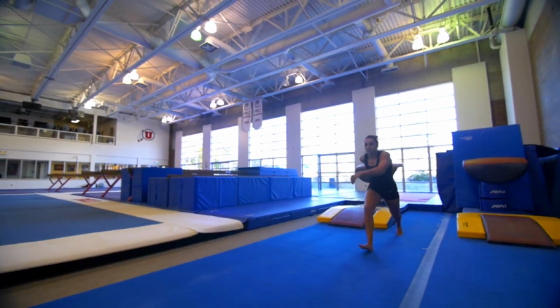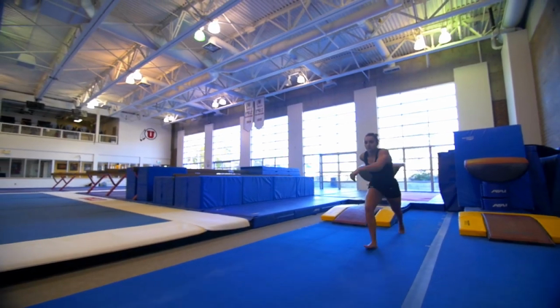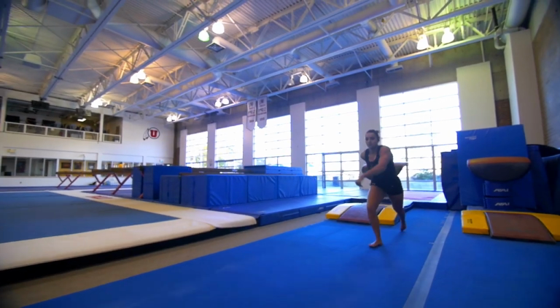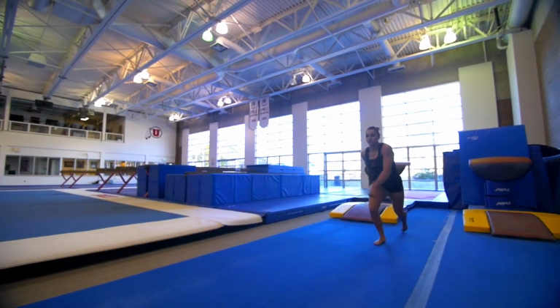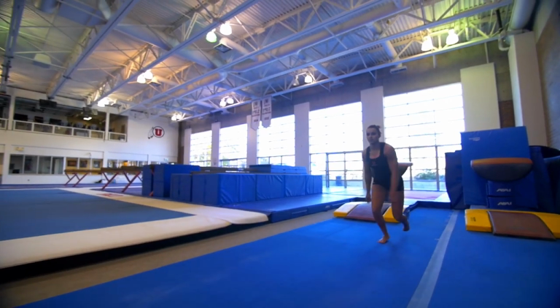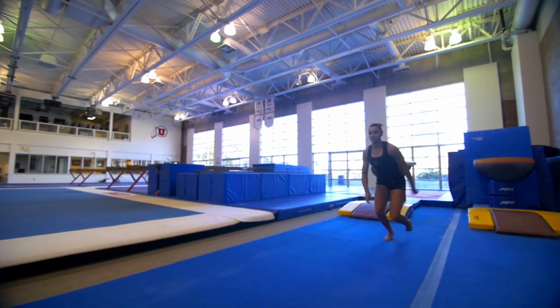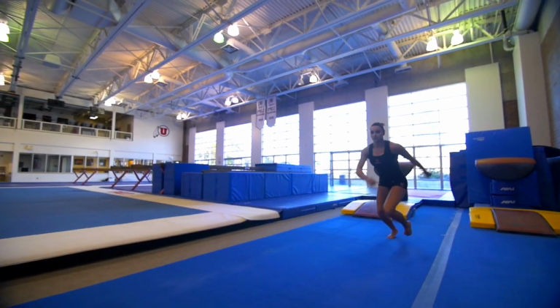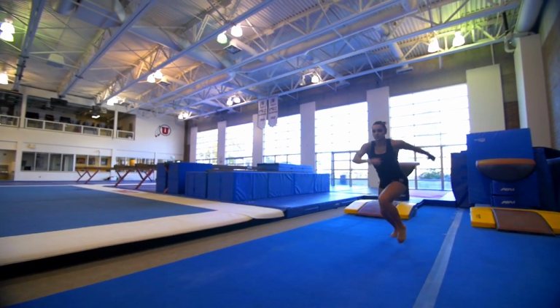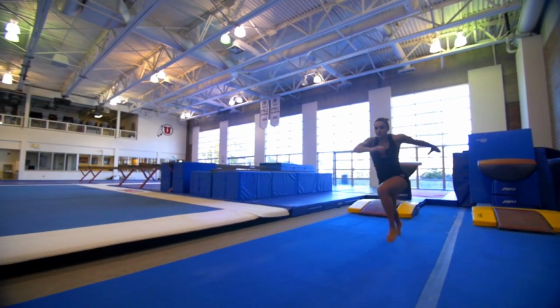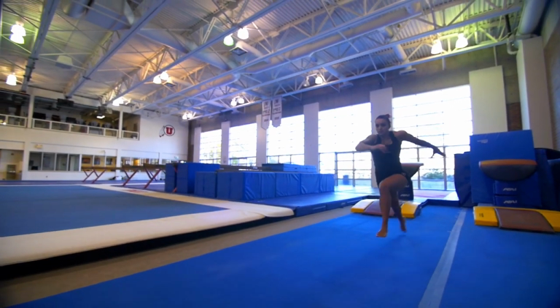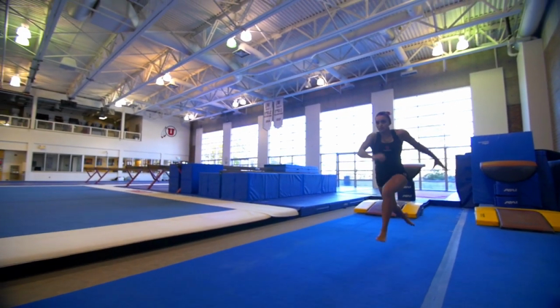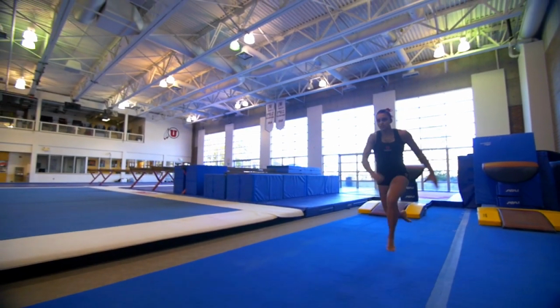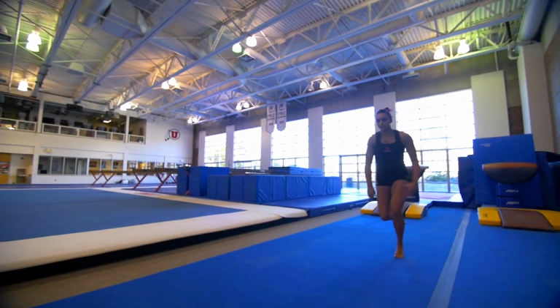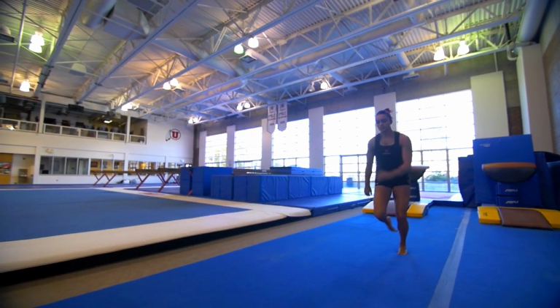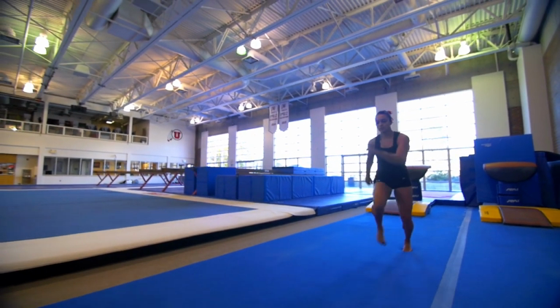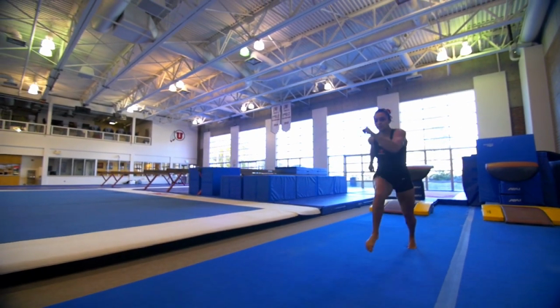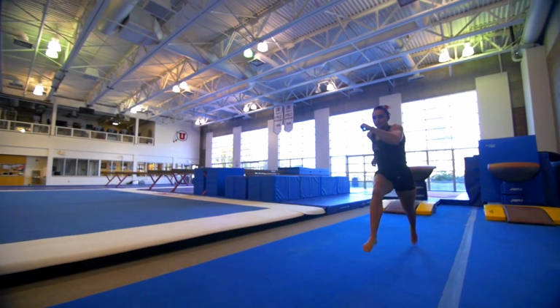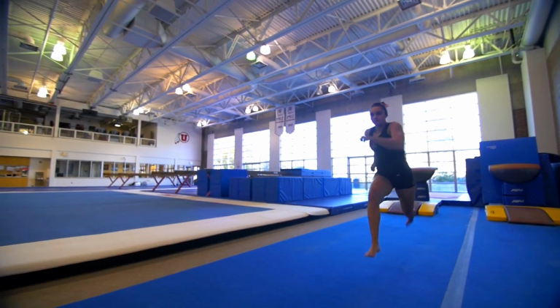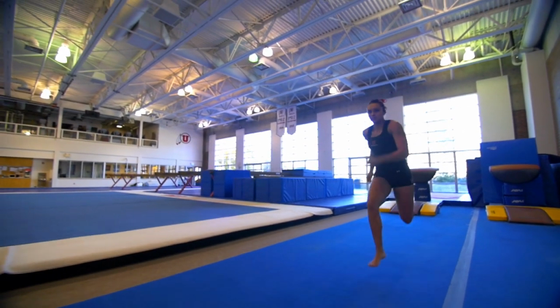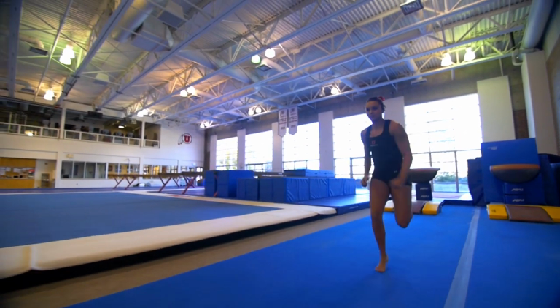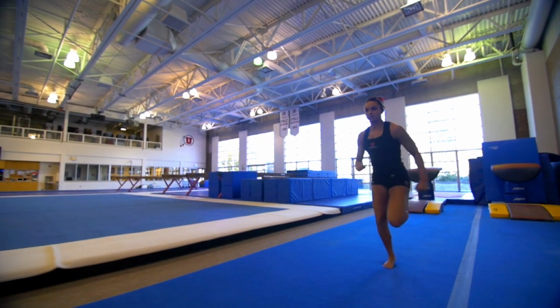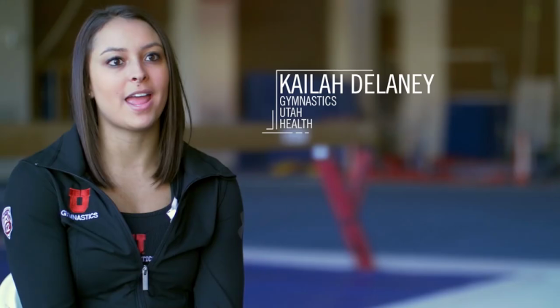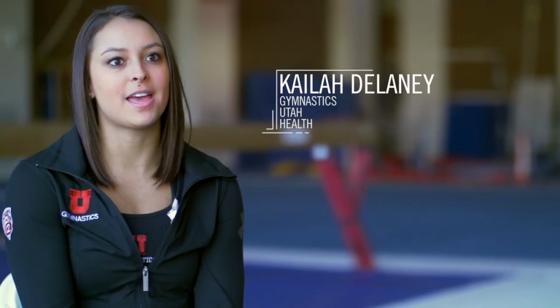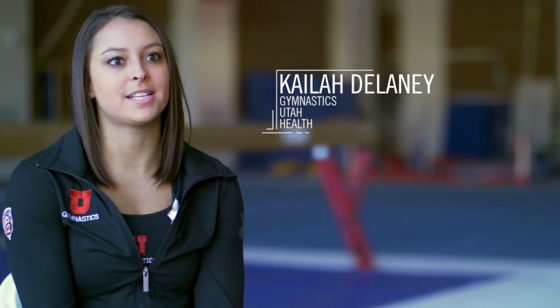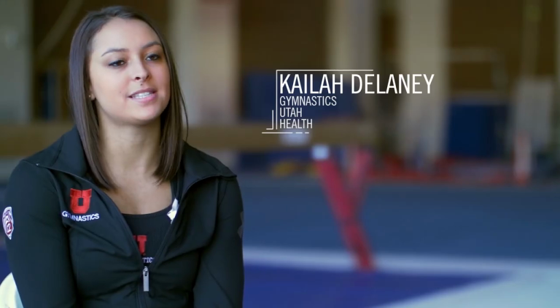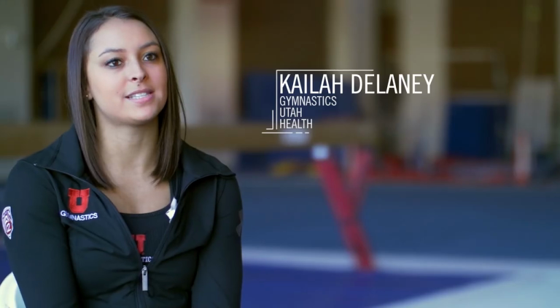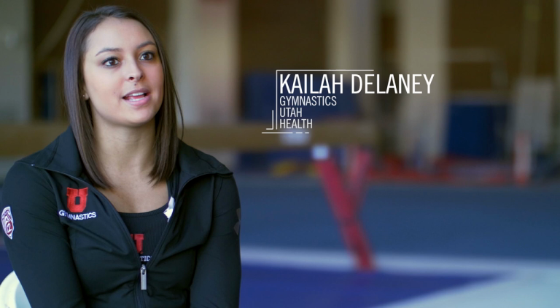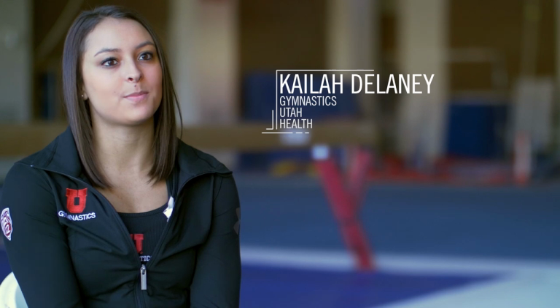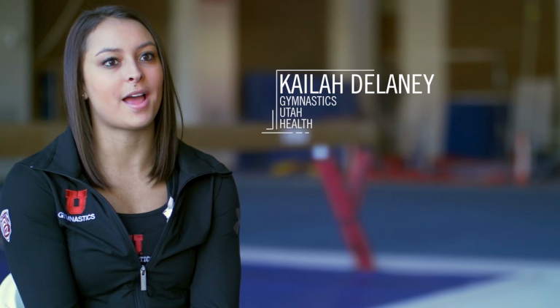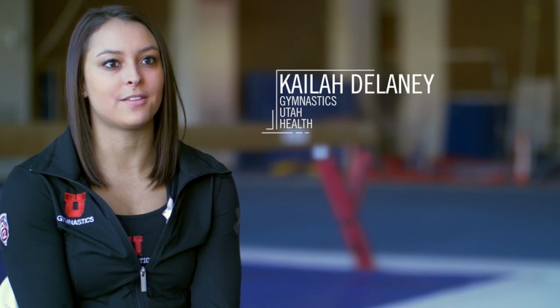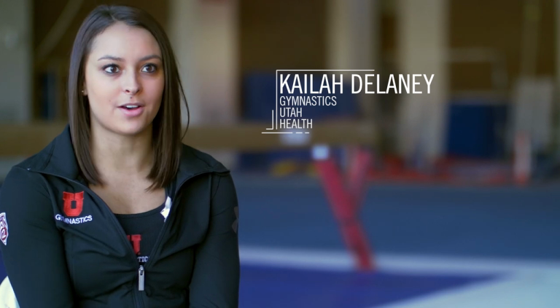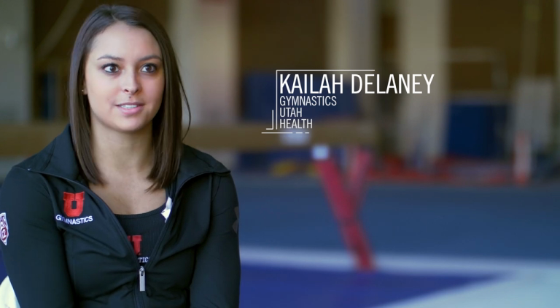I'm Kyla Delaney. I'm a gymnast at the University of Utah, and this is the science behind the vault.